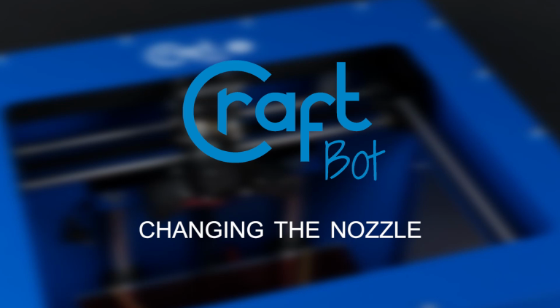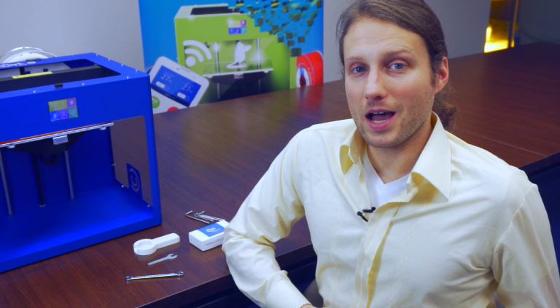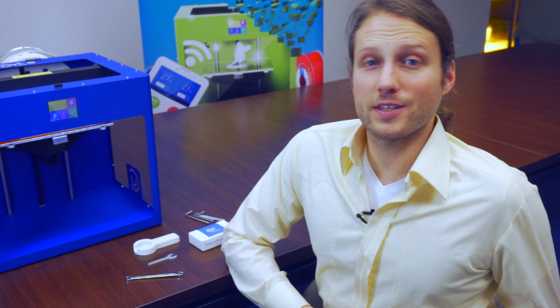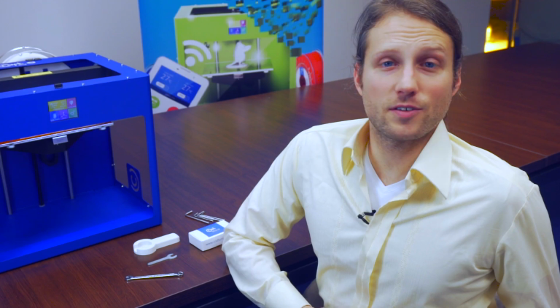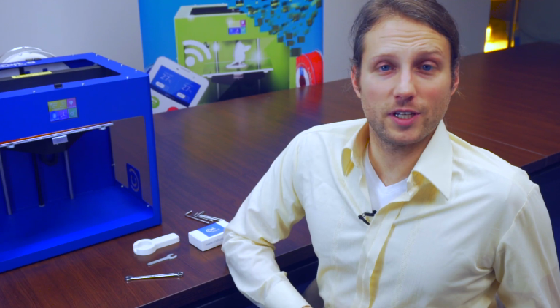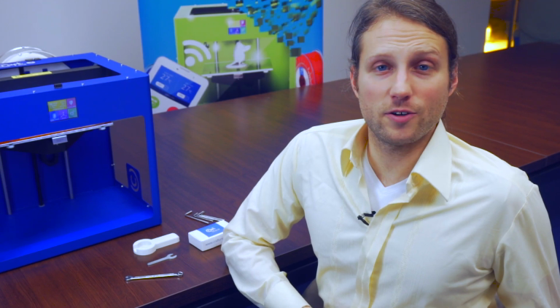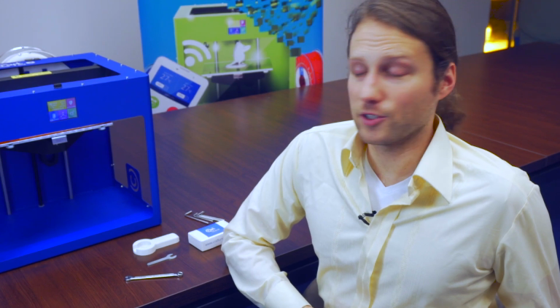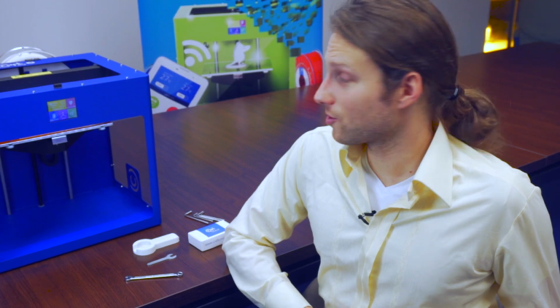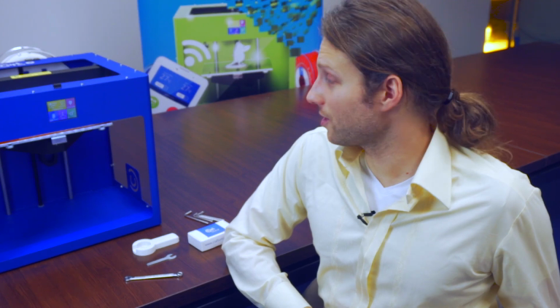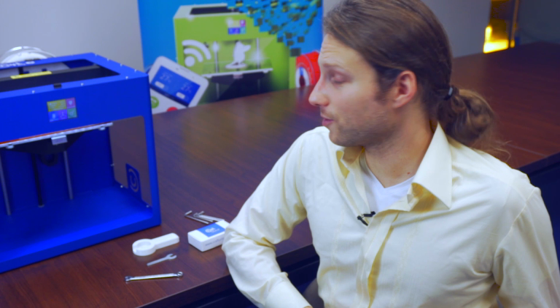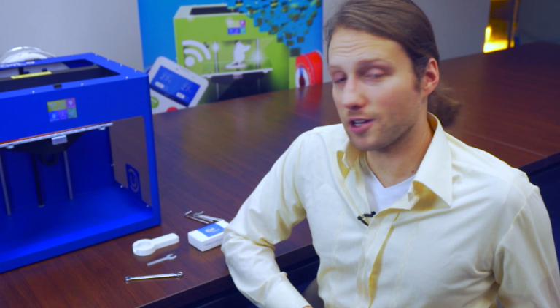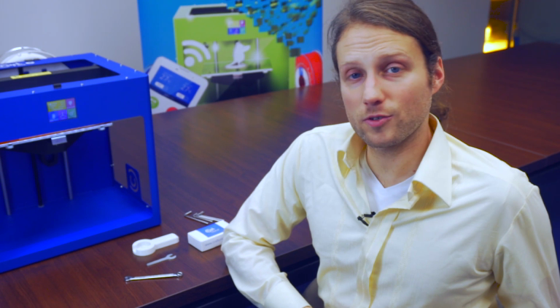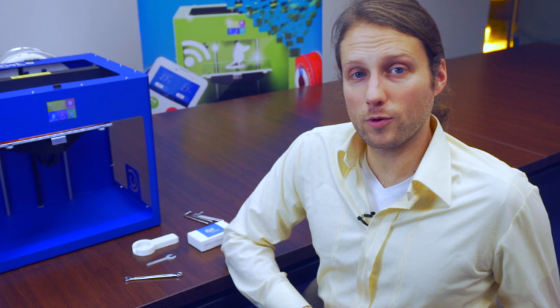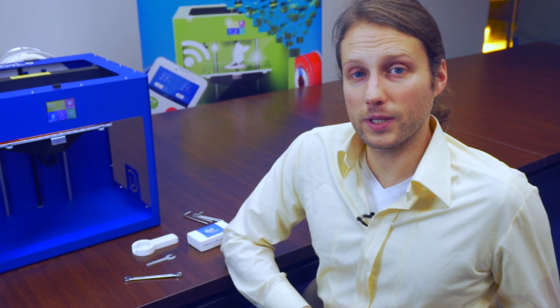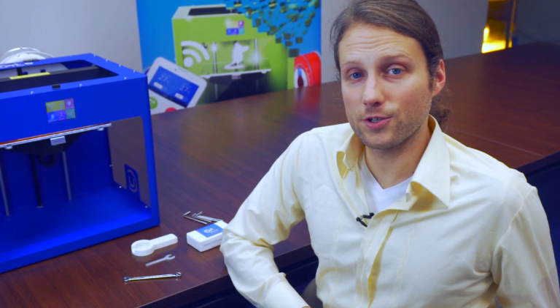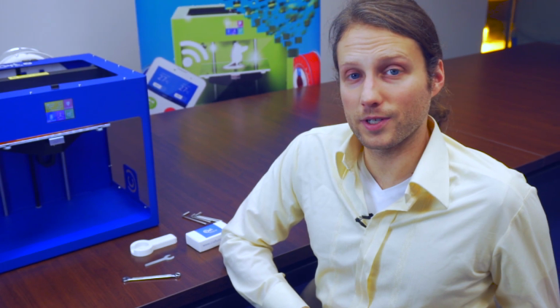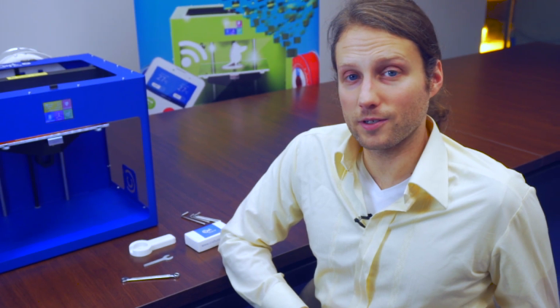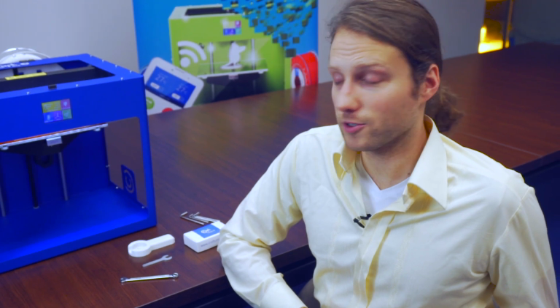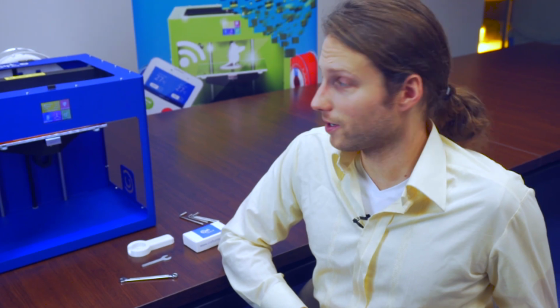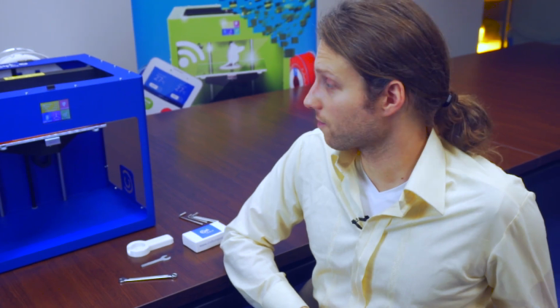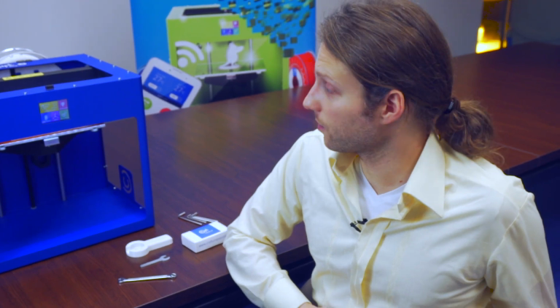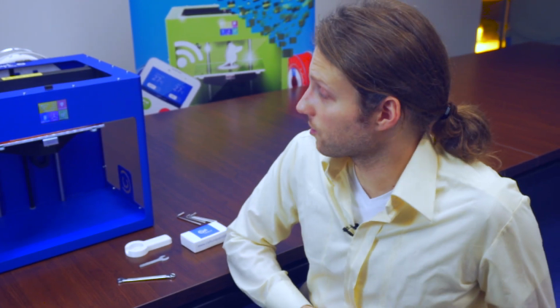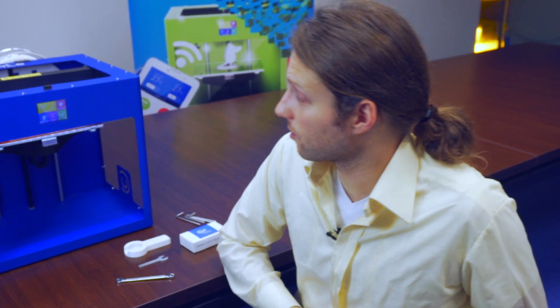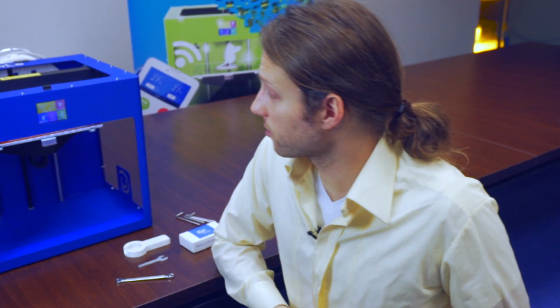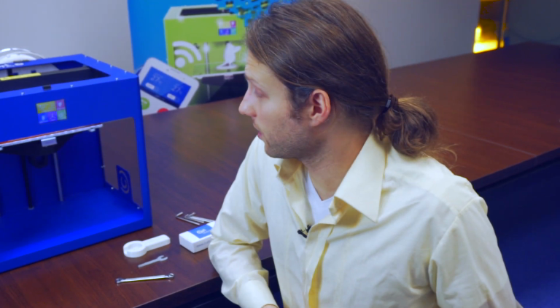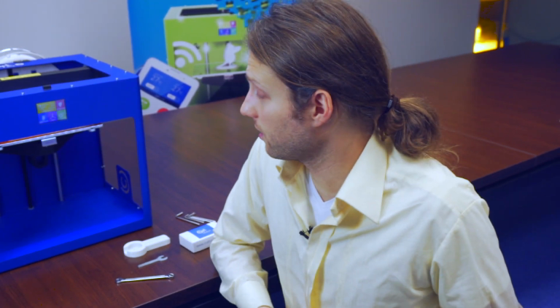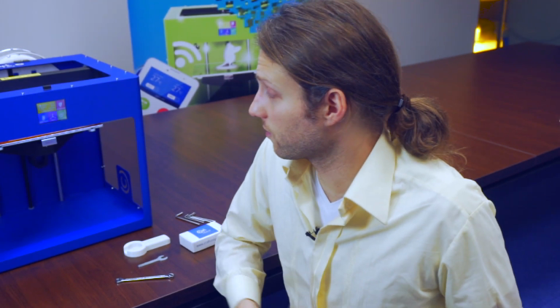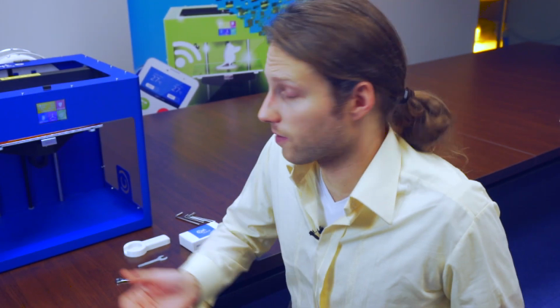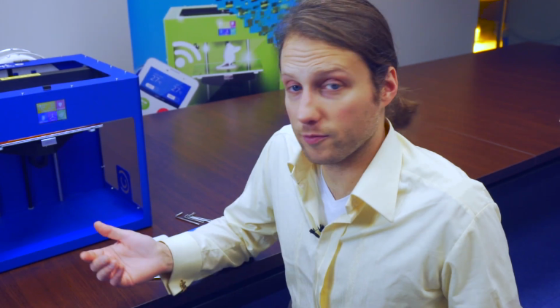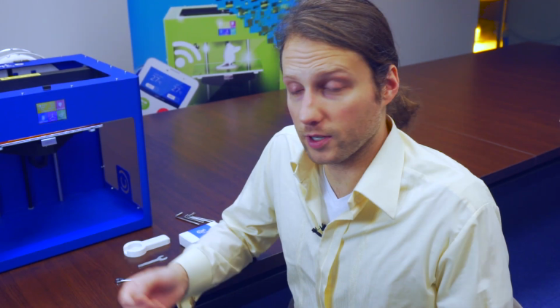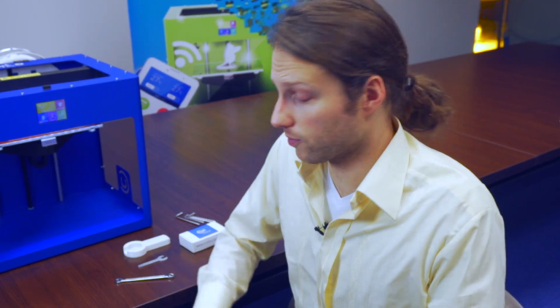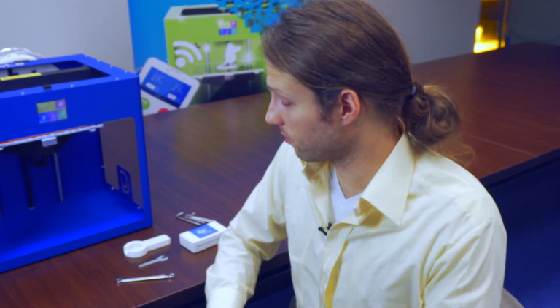Hi, this is a video concerning nozzle replacement. I'll show you how to replace a nozzle on any of the CraftBot printers.